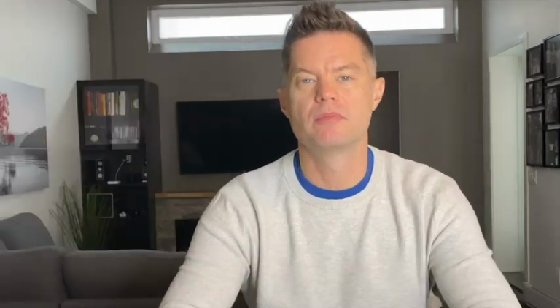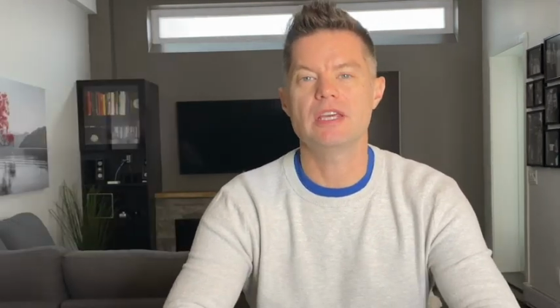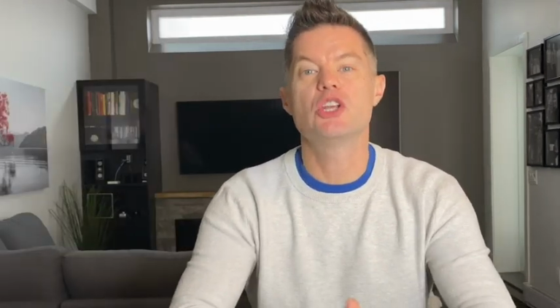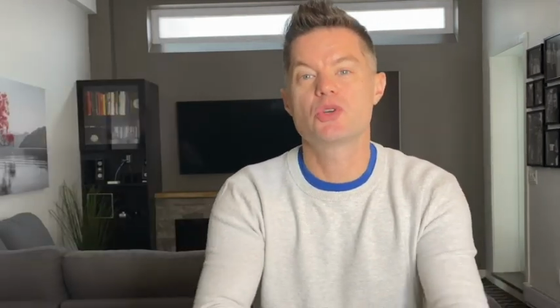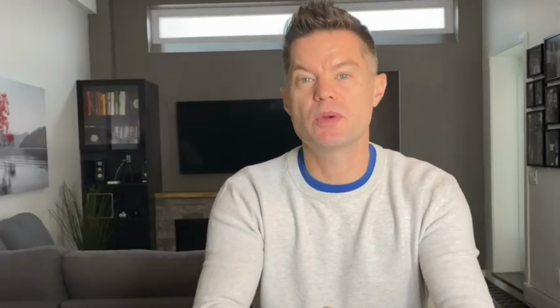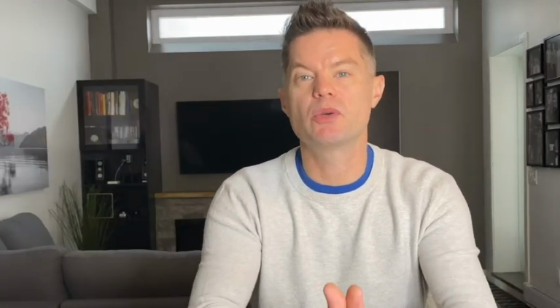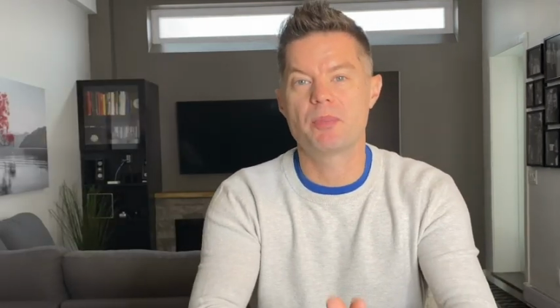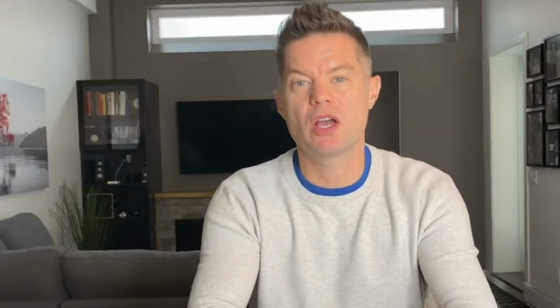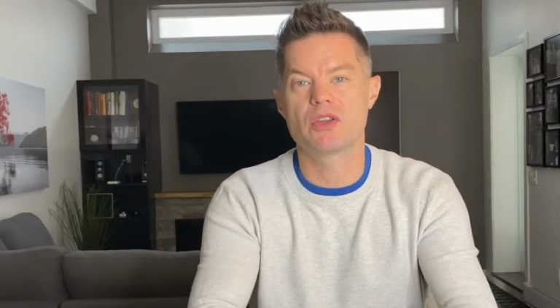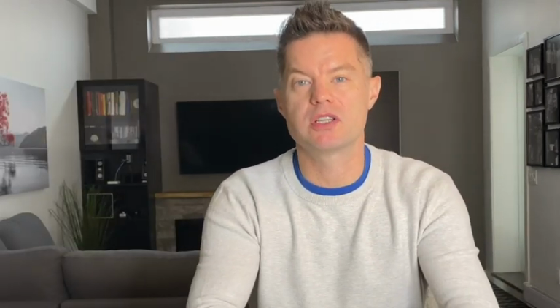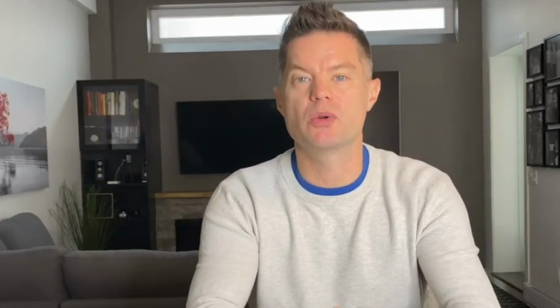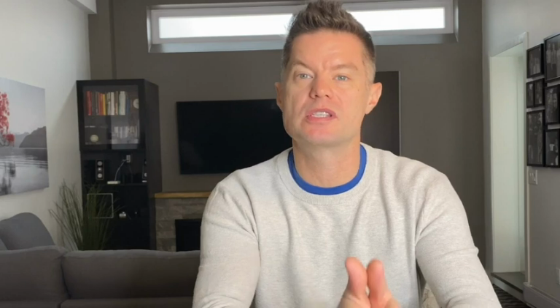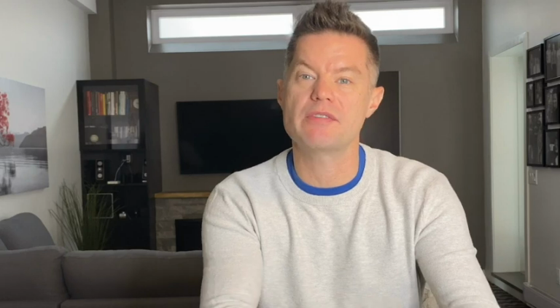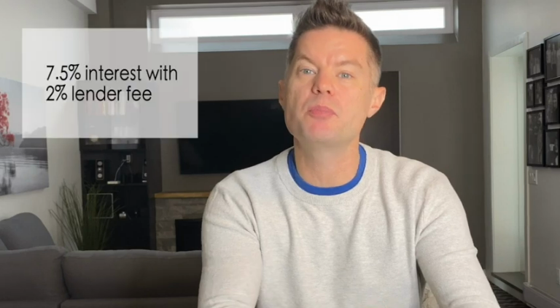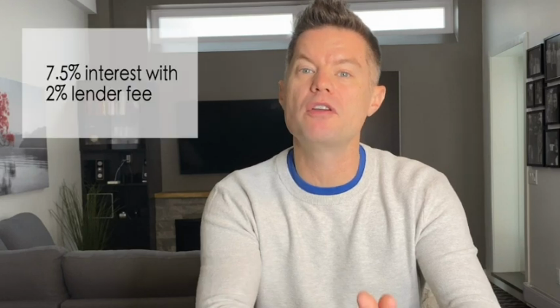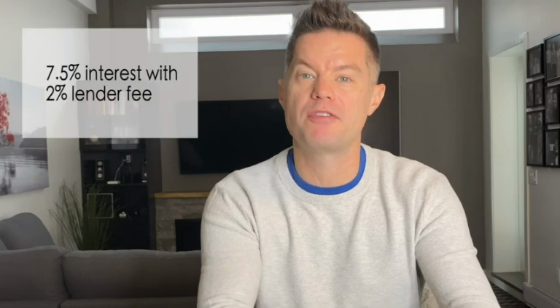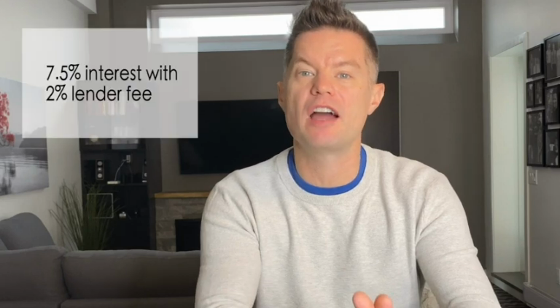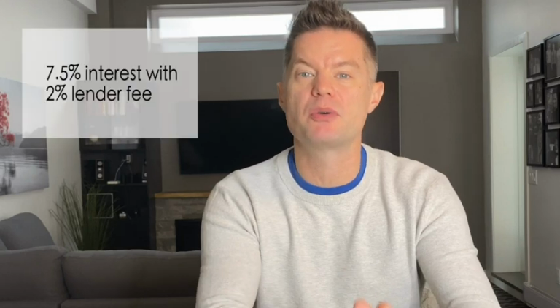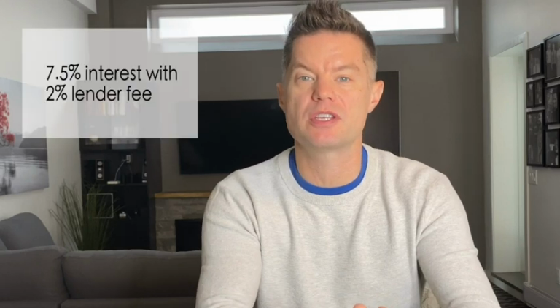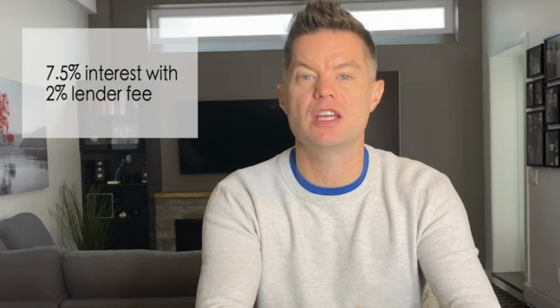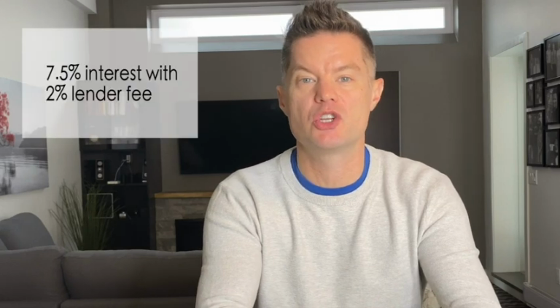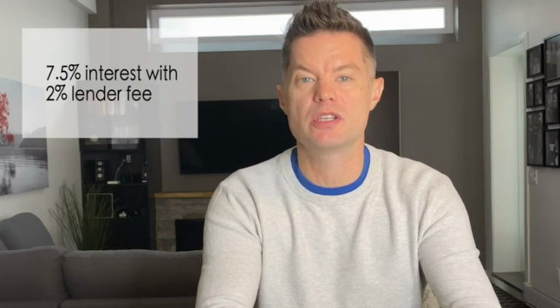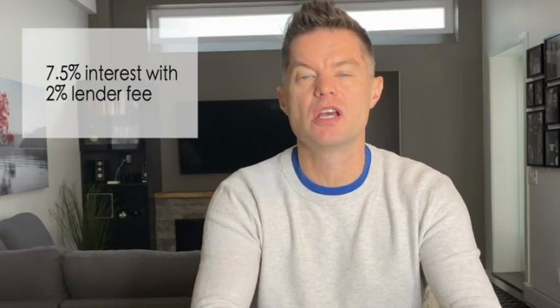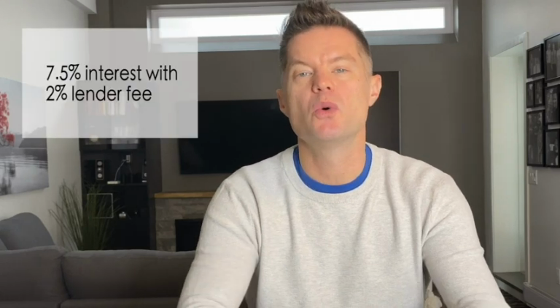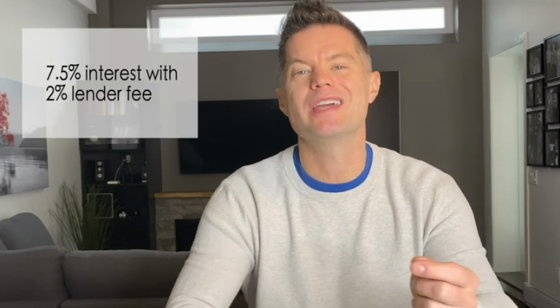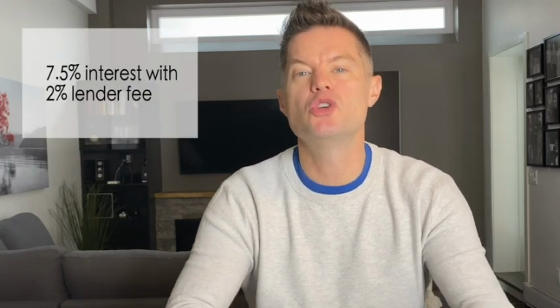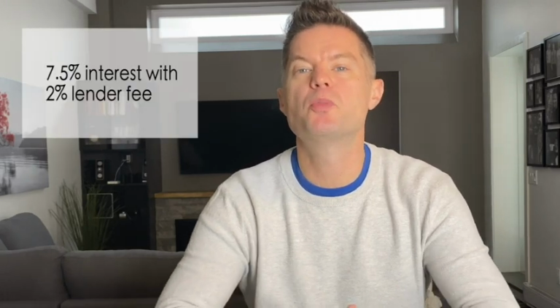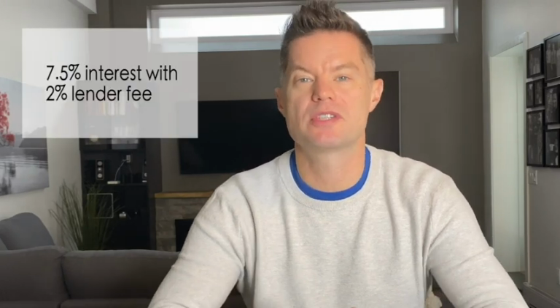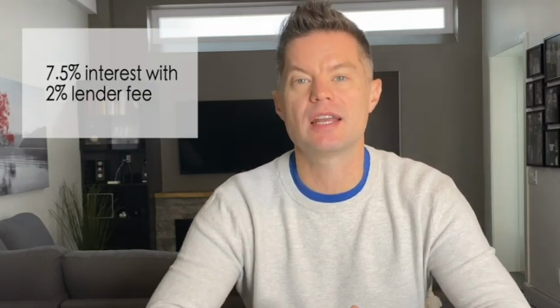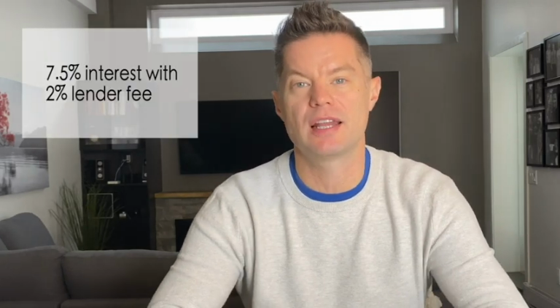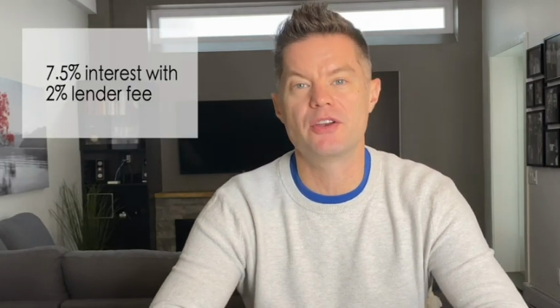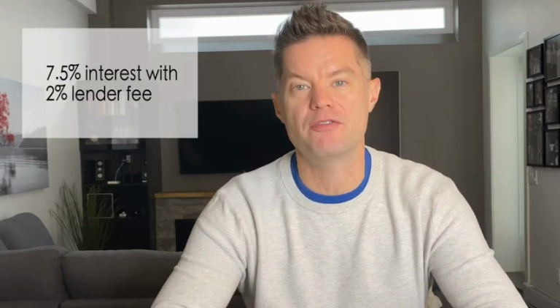So the loan we were able to secure was a first position loan at 75% loan to value on the purchase and 100% finance on the renovation. The interest rate that we're paying on this loan is 7.5% interest with a 2% lender fee.